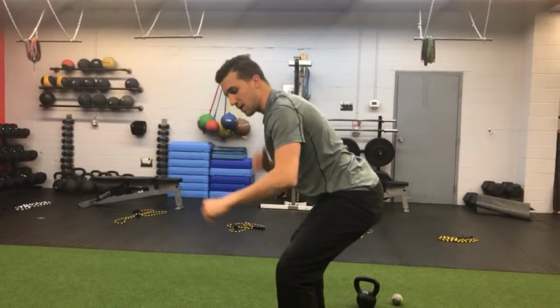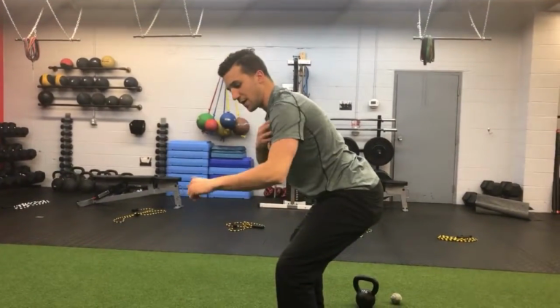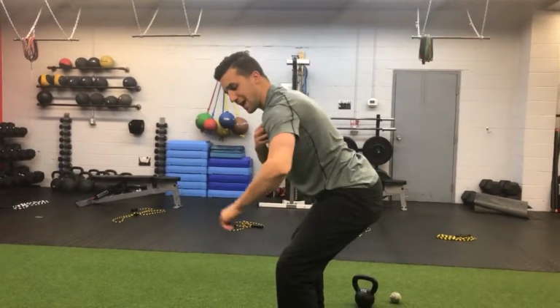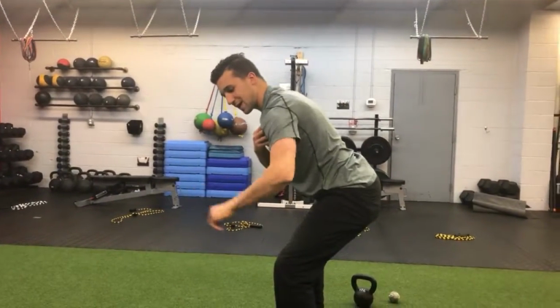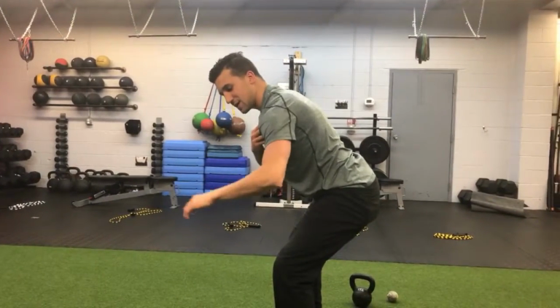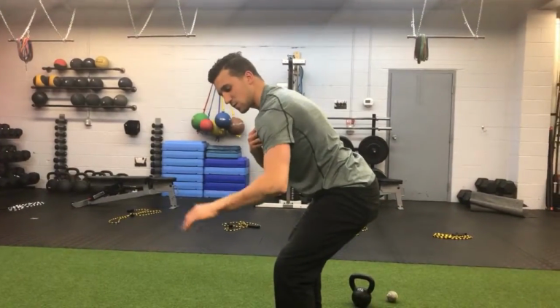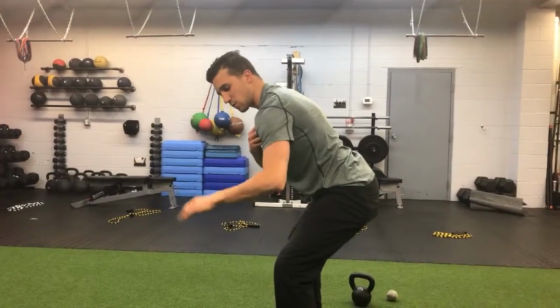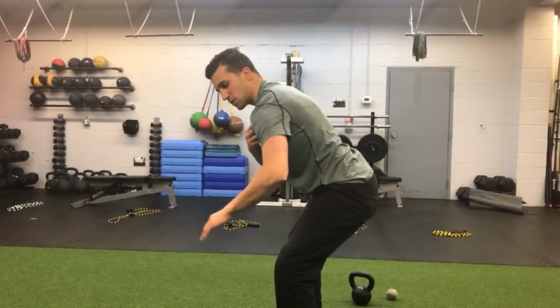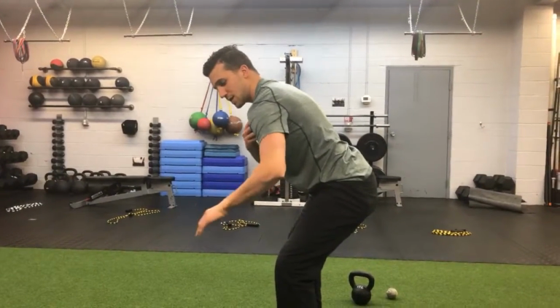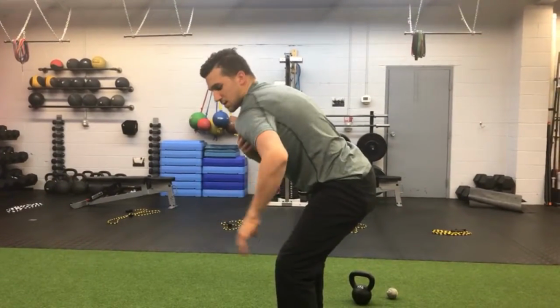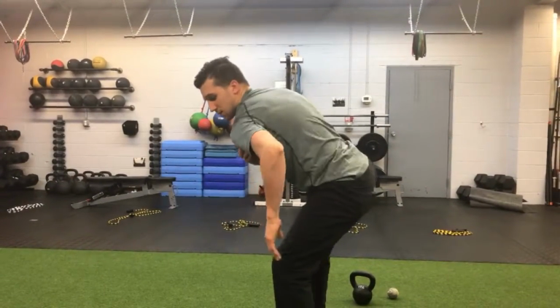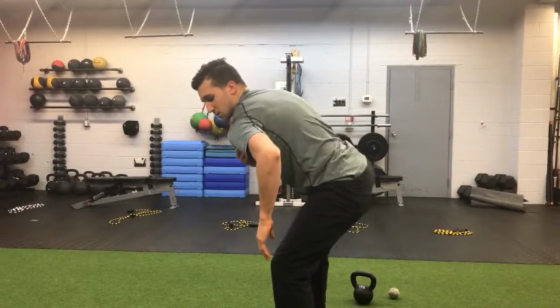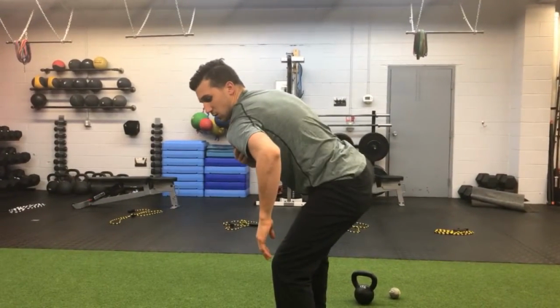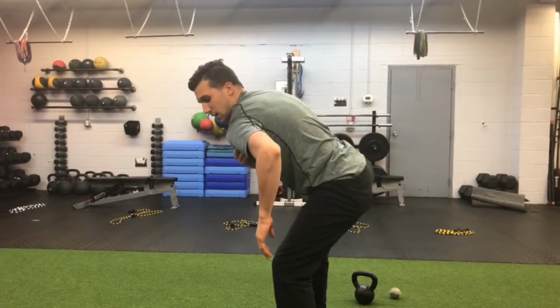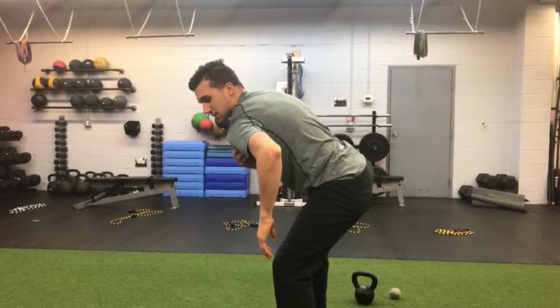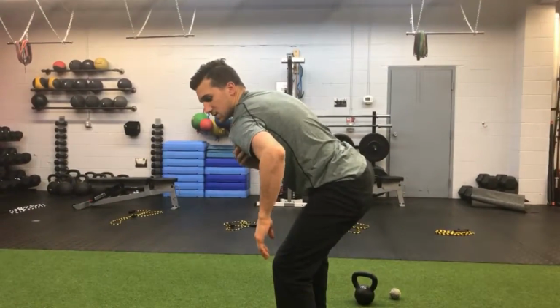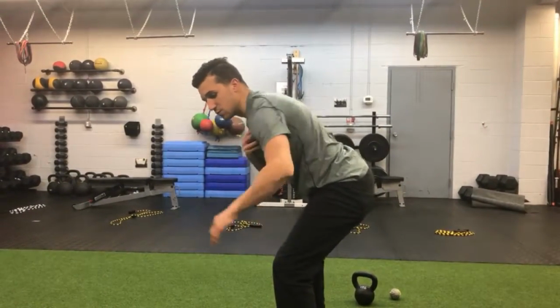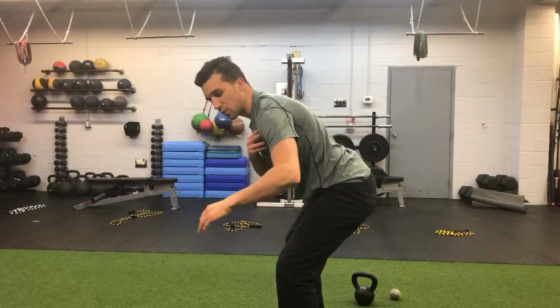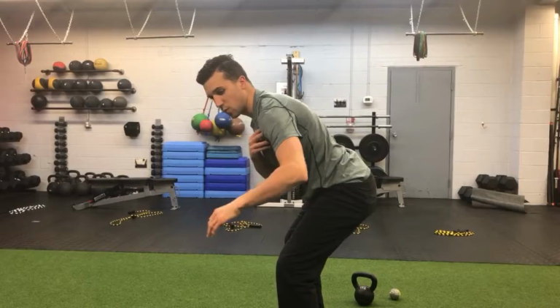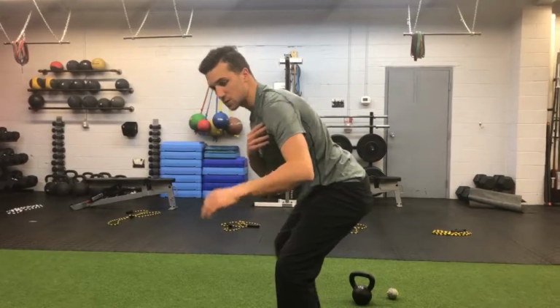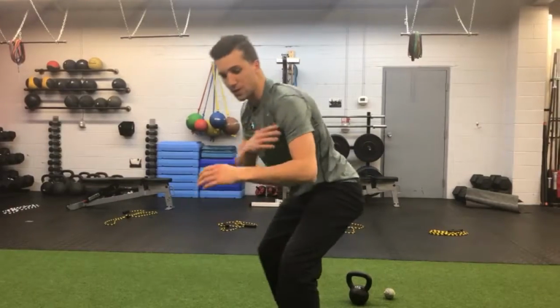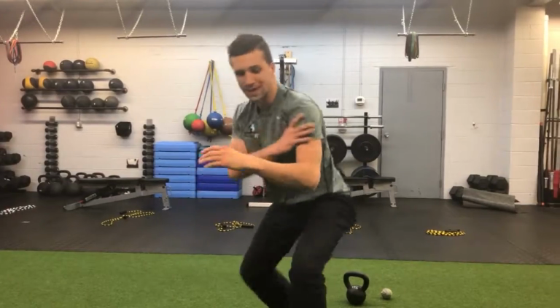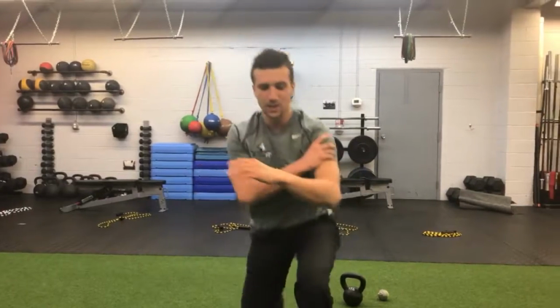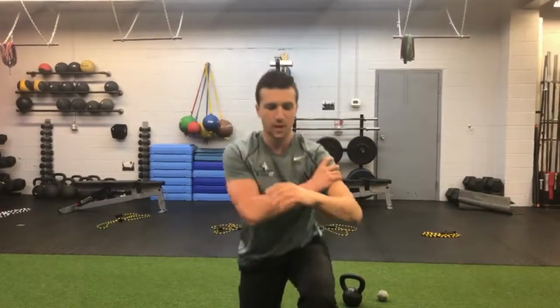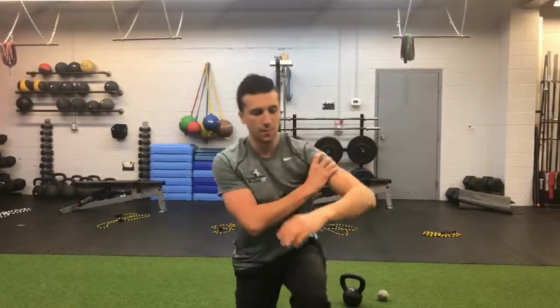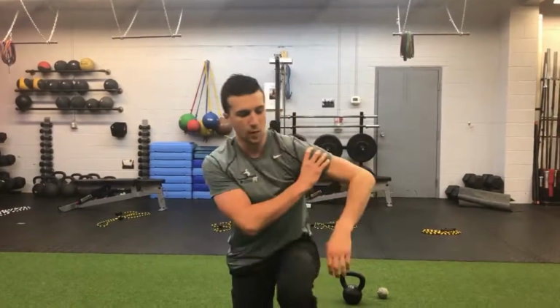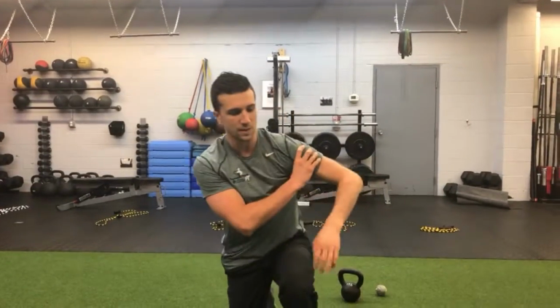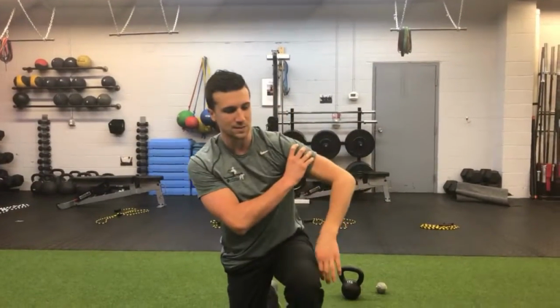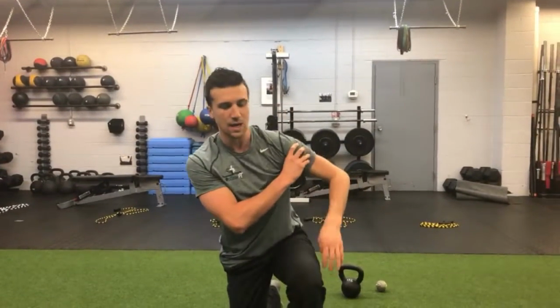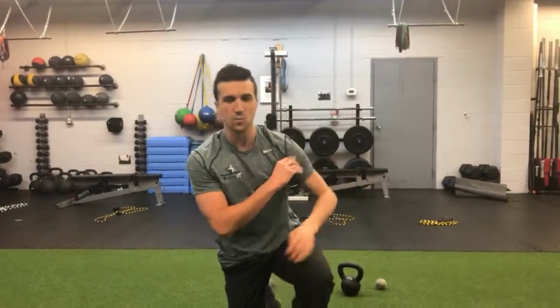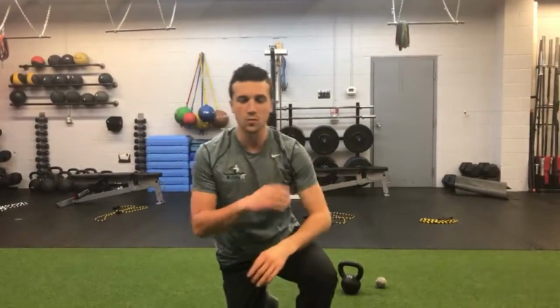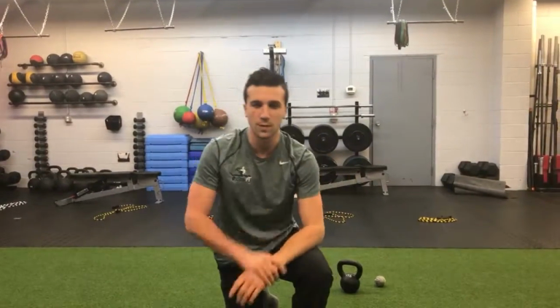If I lack internal rotation, then my shoulder has to shoot forward. So we've got to keep that ball-in-socket movement.